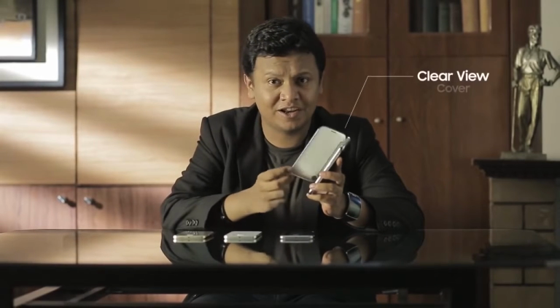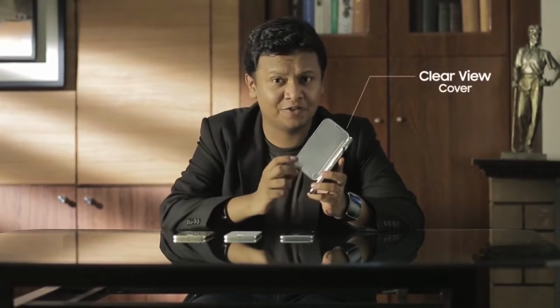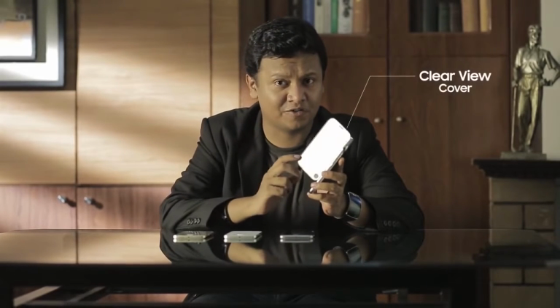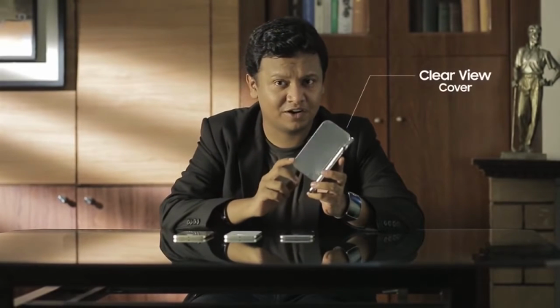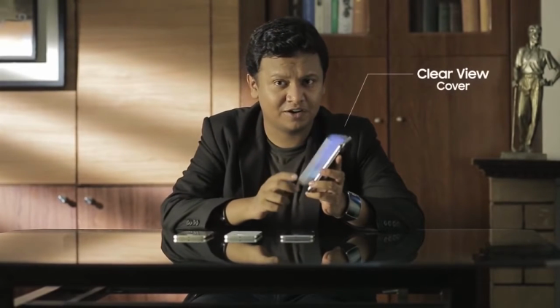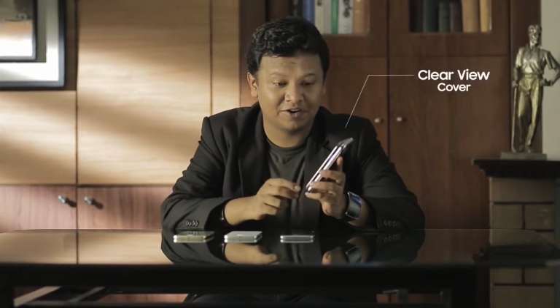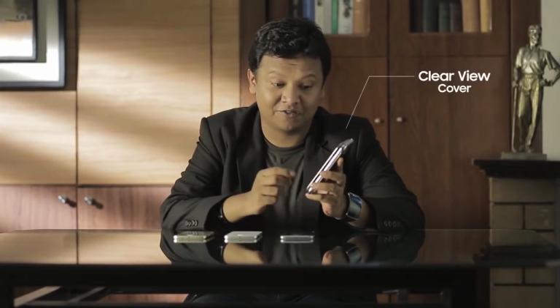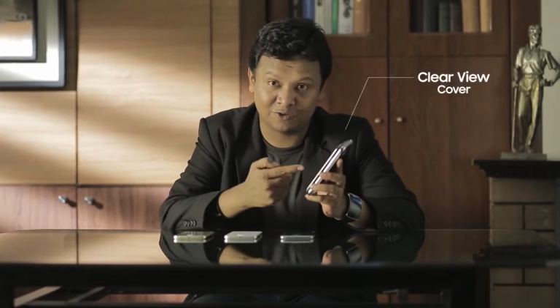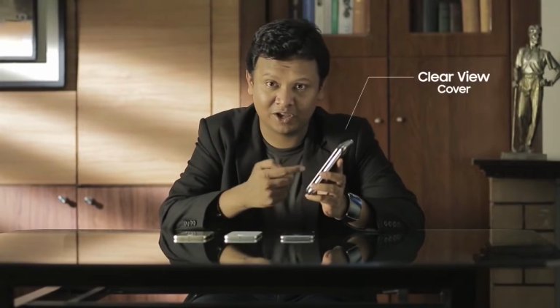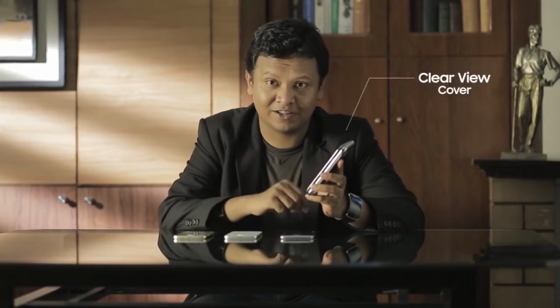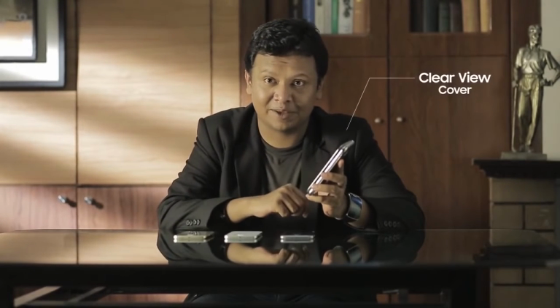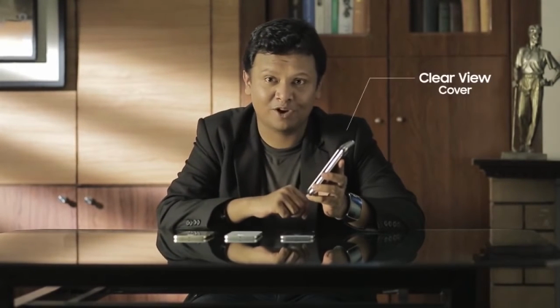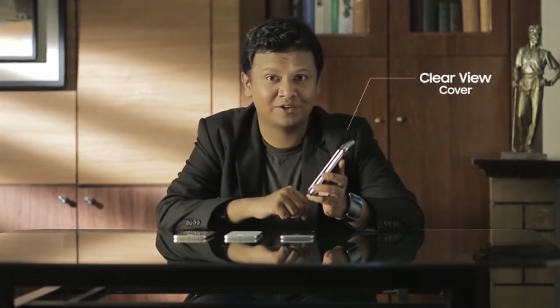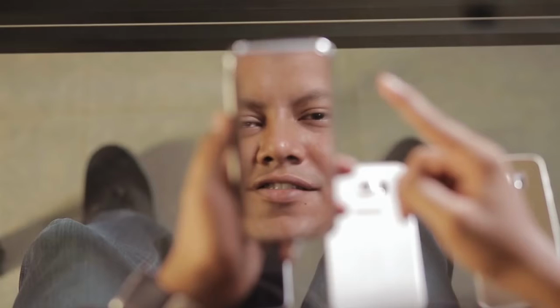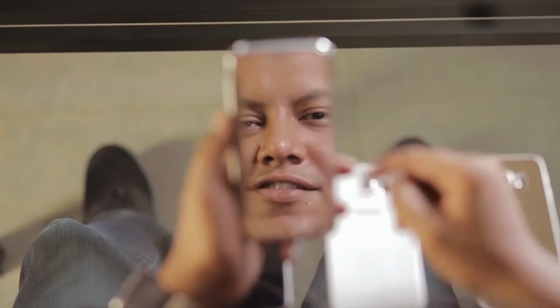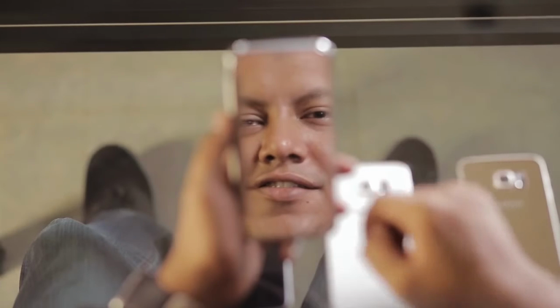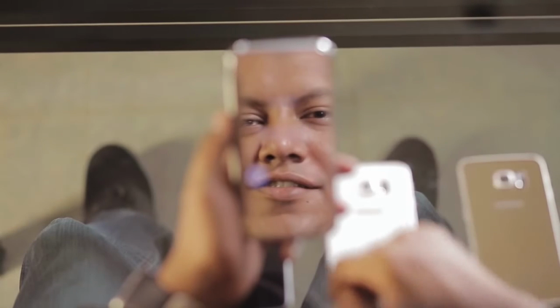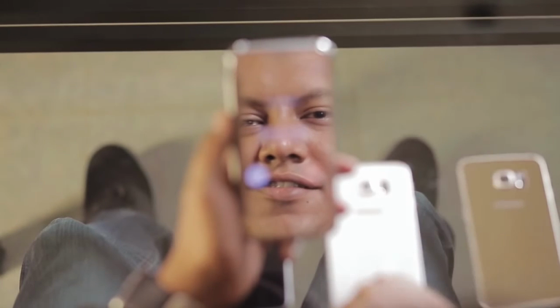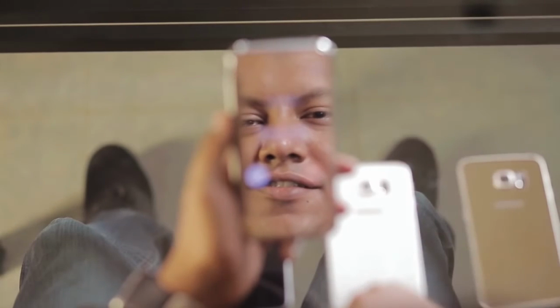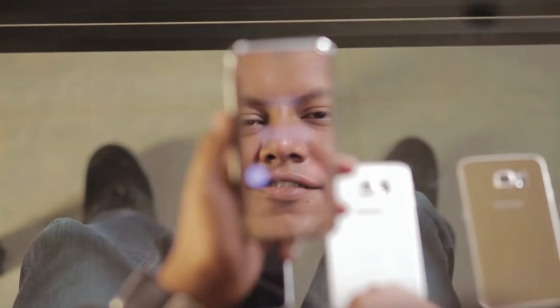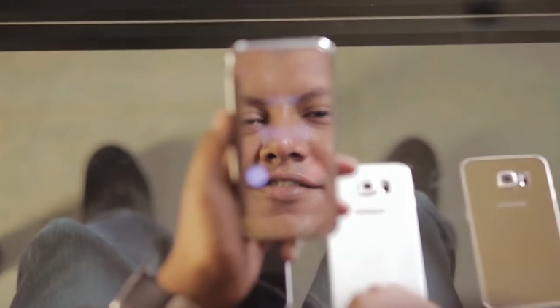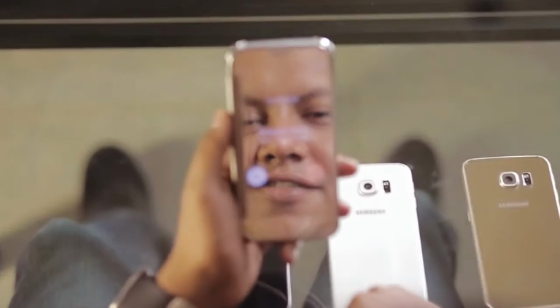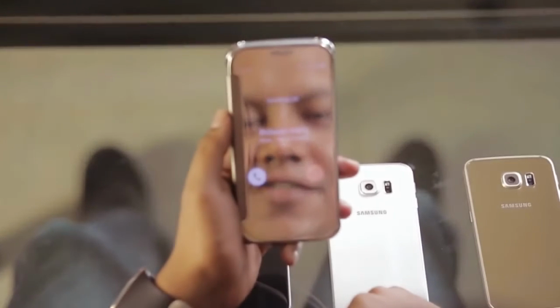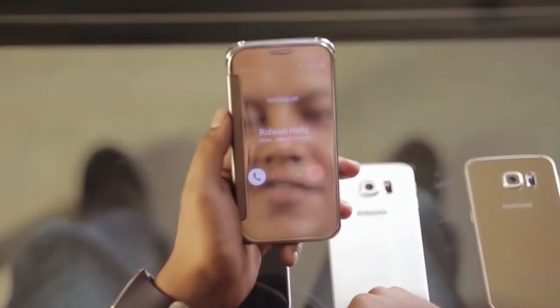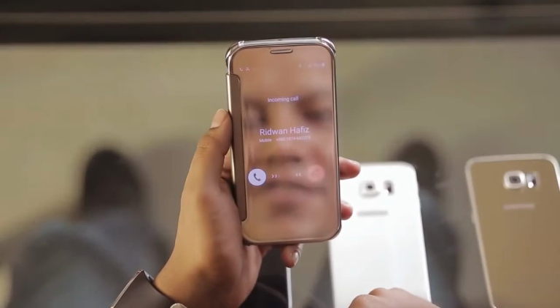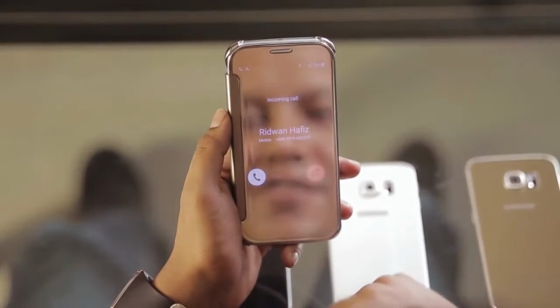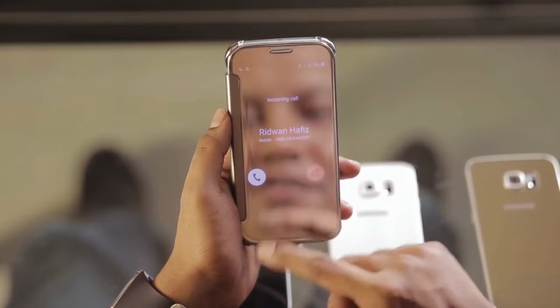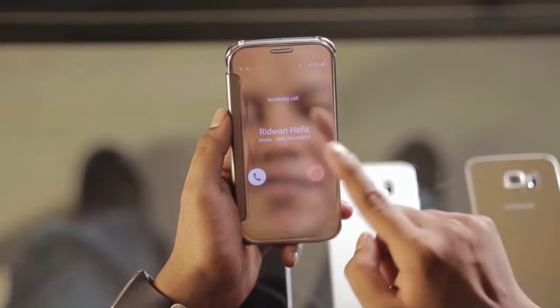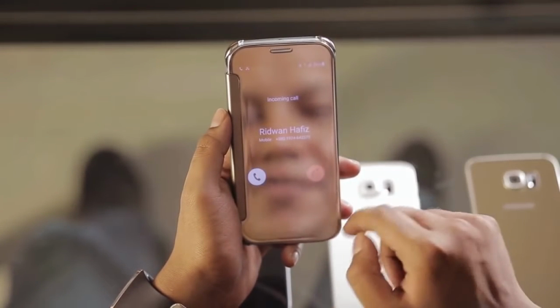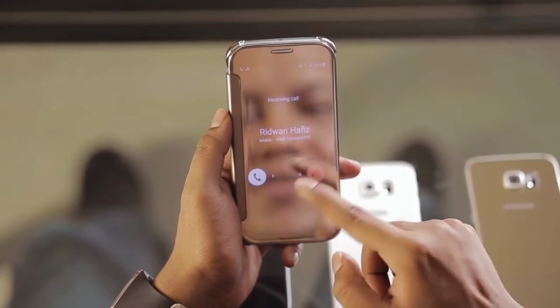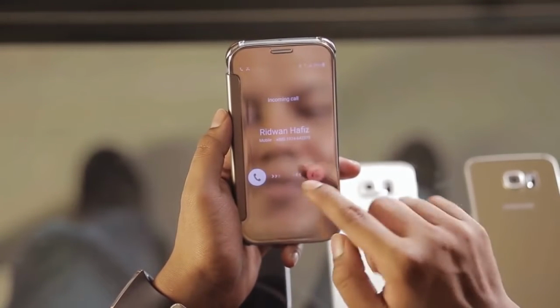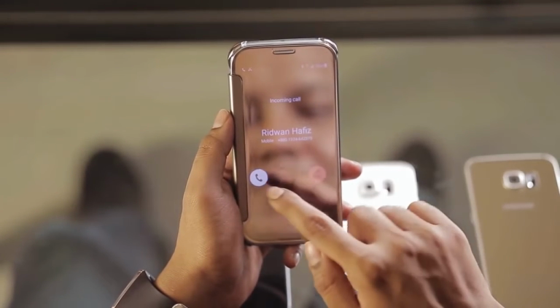There is a Clear View Cover accessory. At first look, you can see the mirror. If you have a call or you can see the notification, it will be very clear.